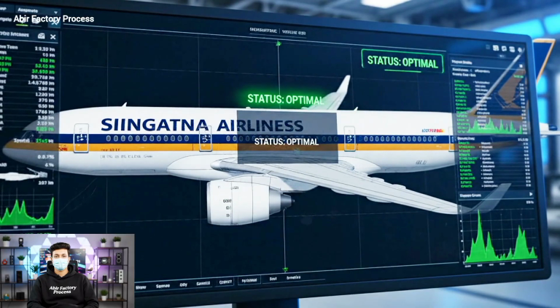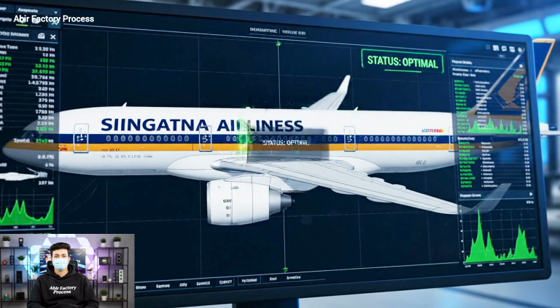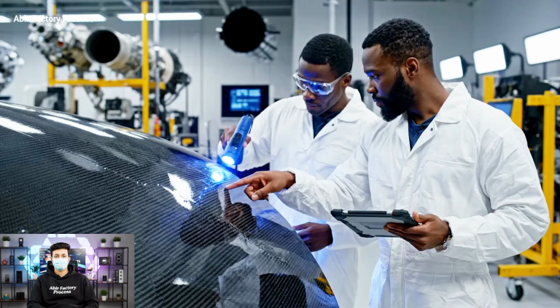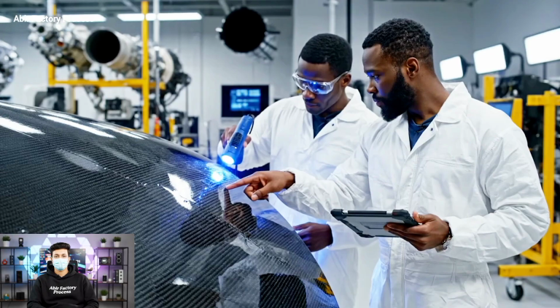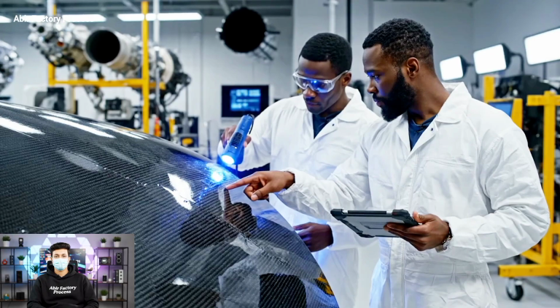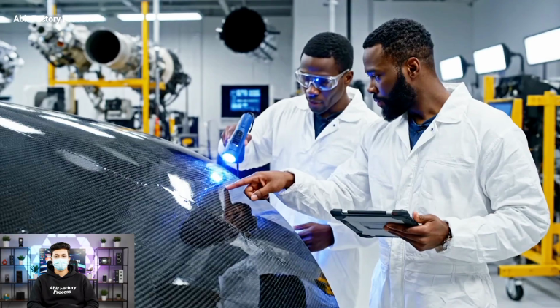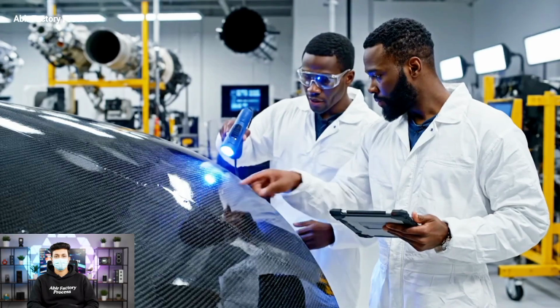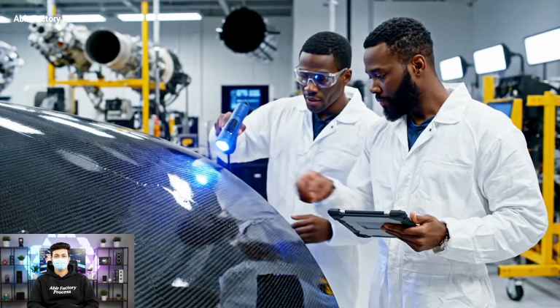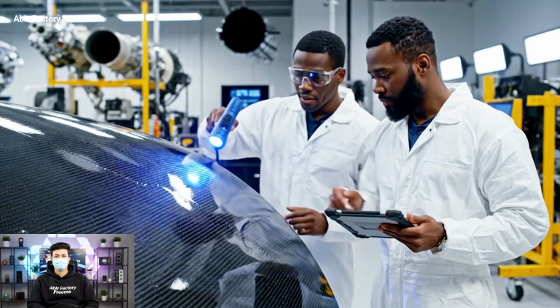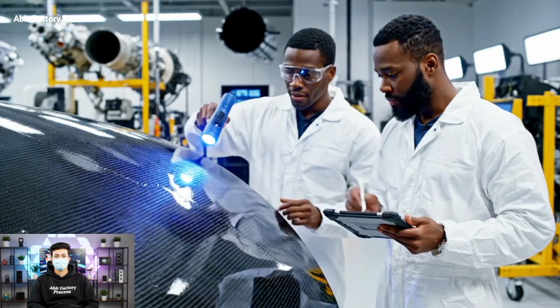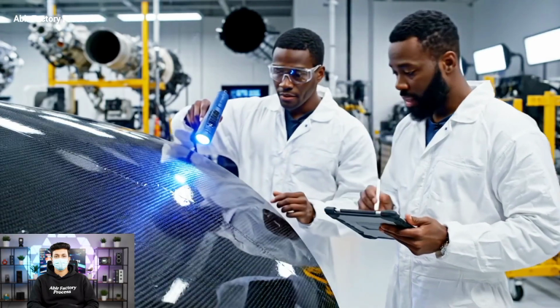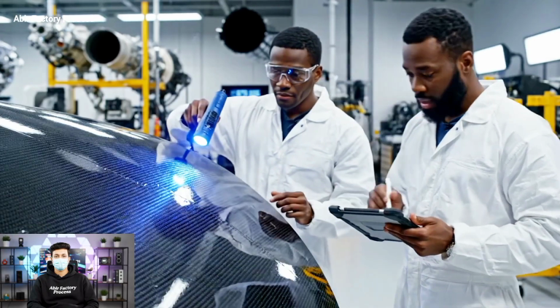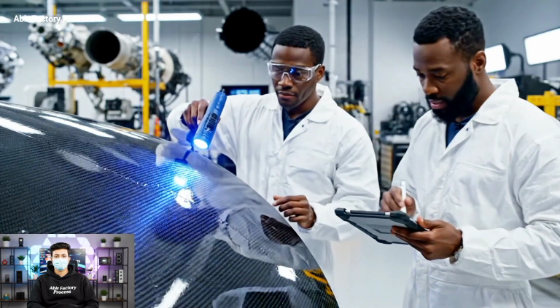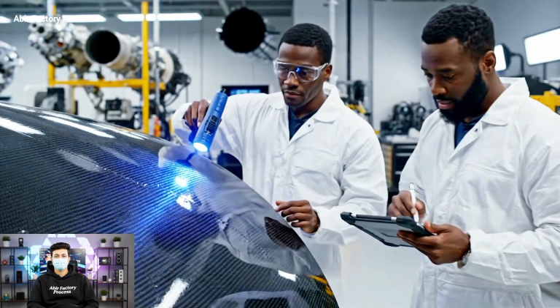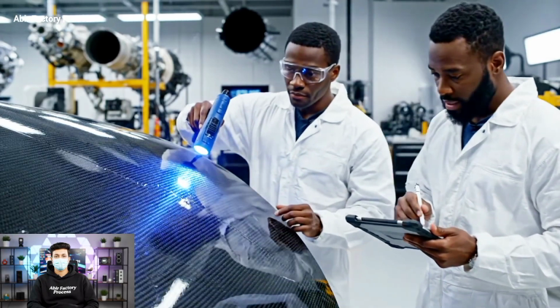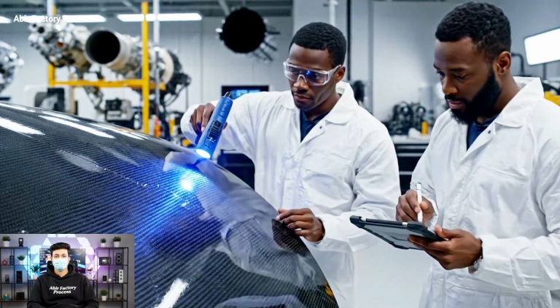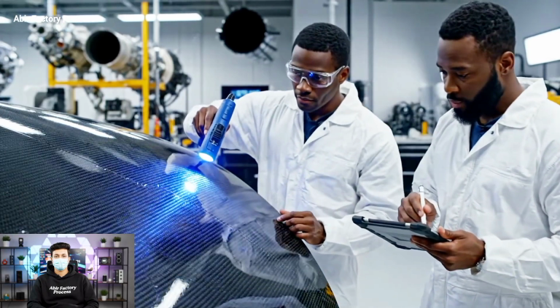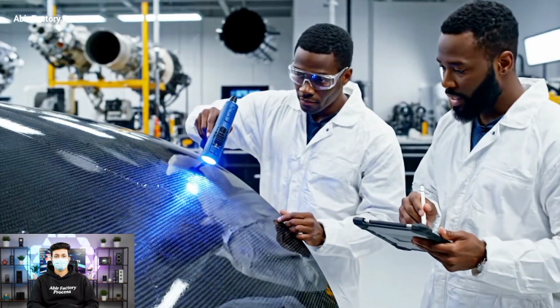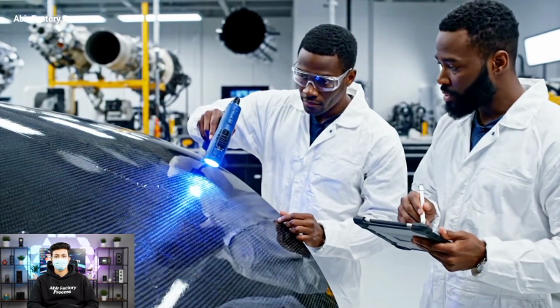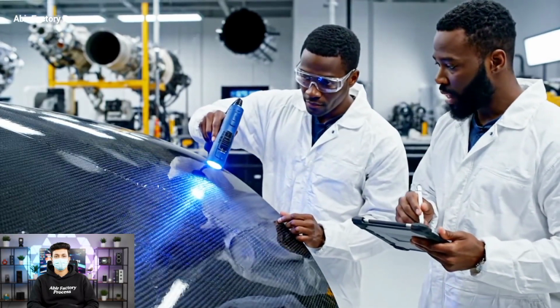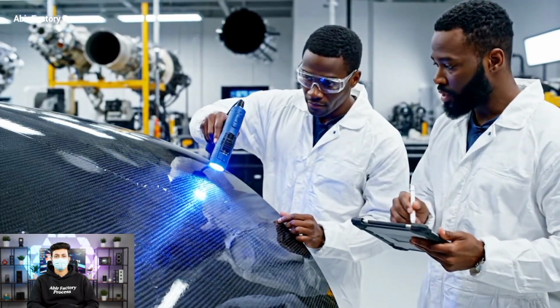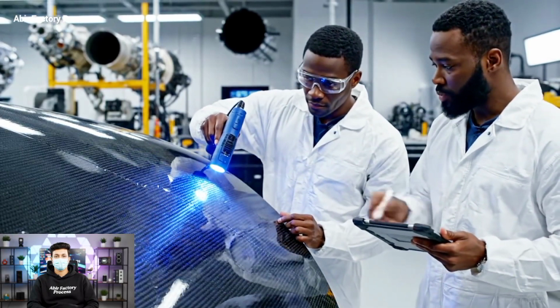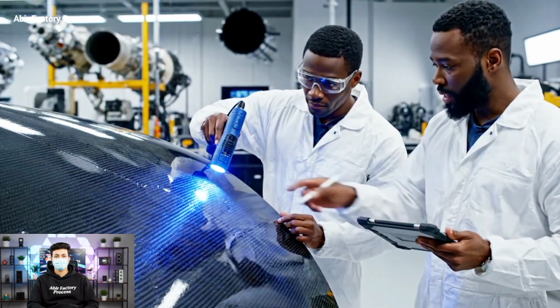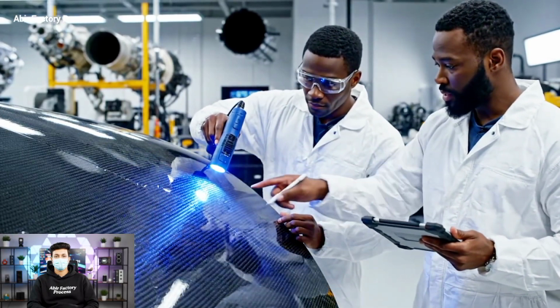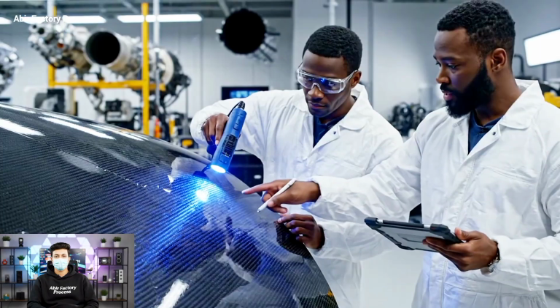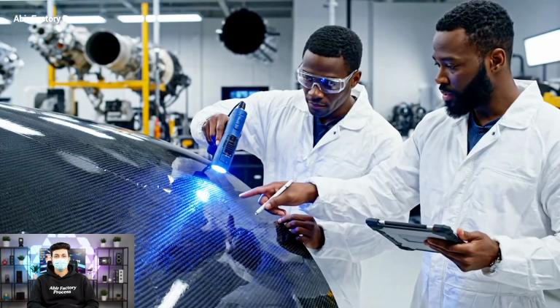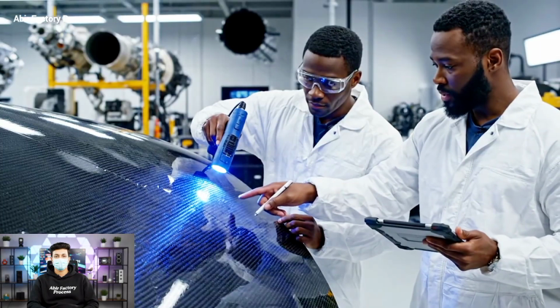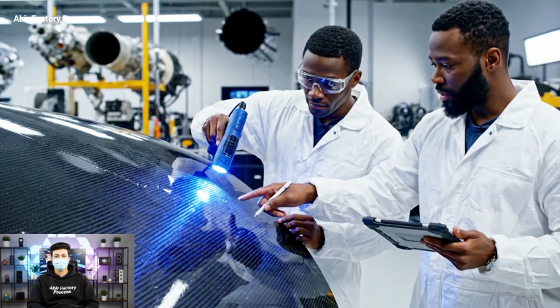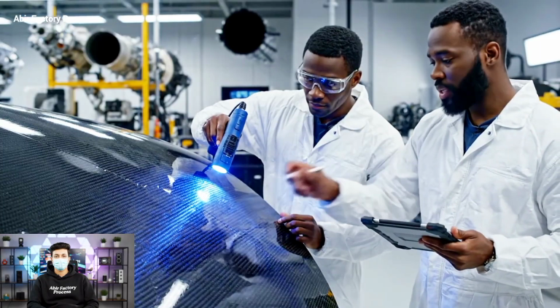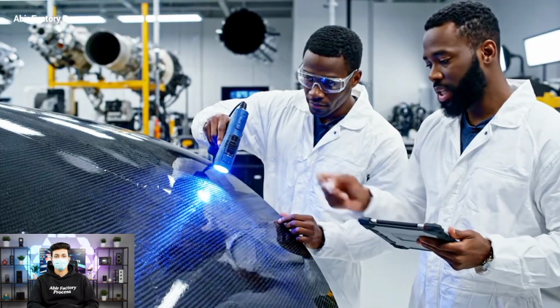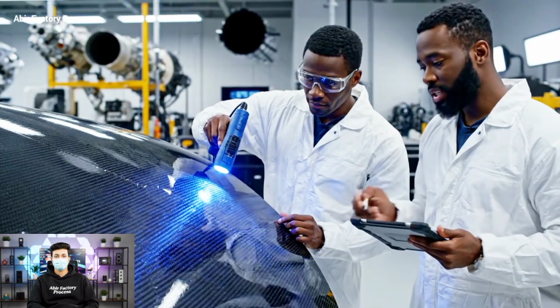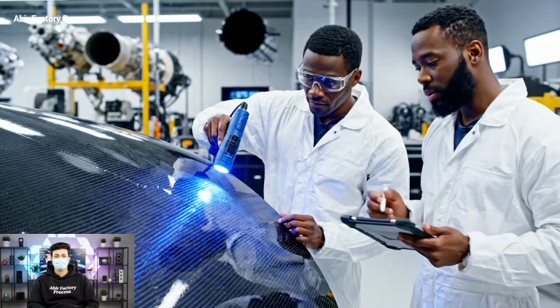Look at this point right here. Yes, I see it. The readings match the specs. It checks out.